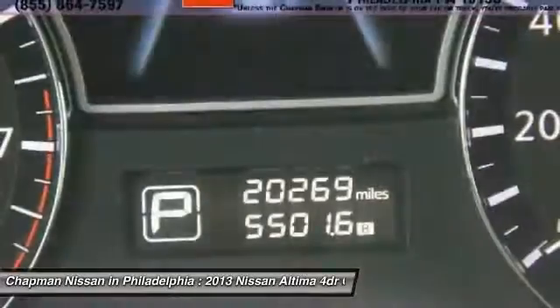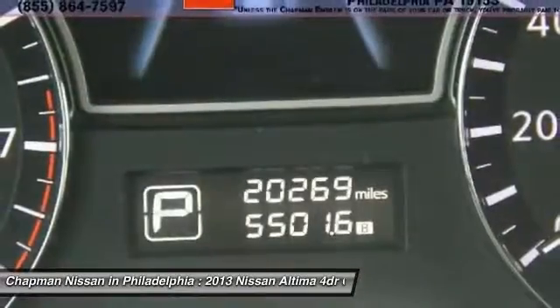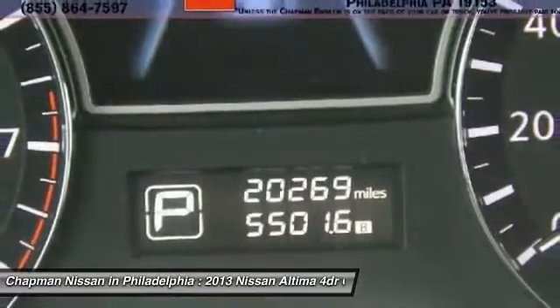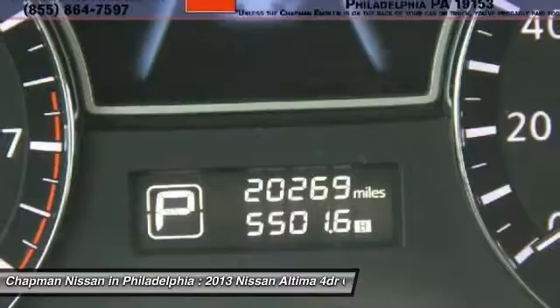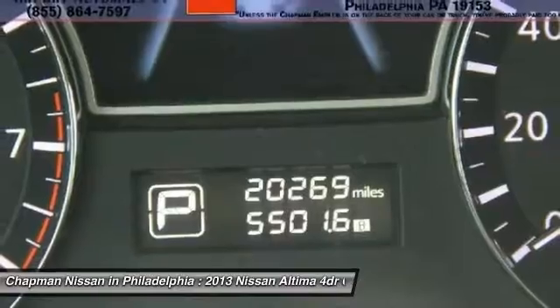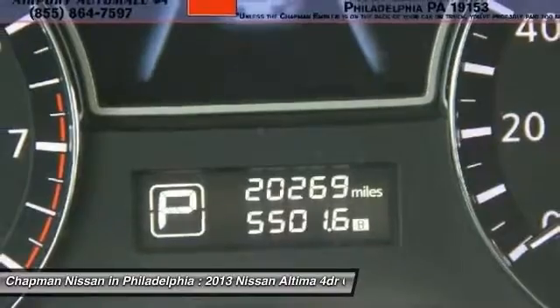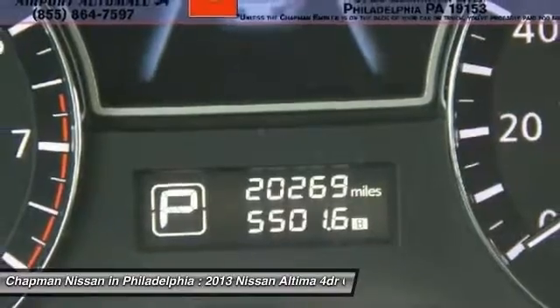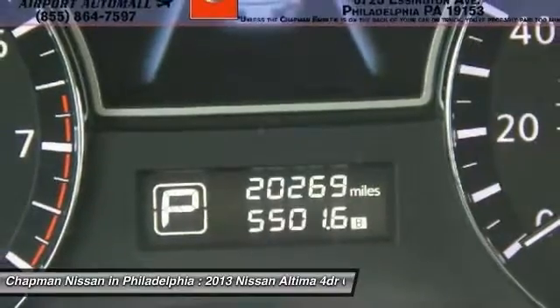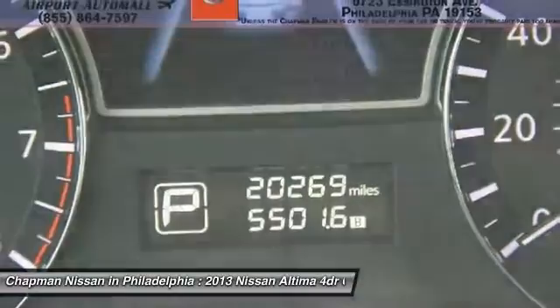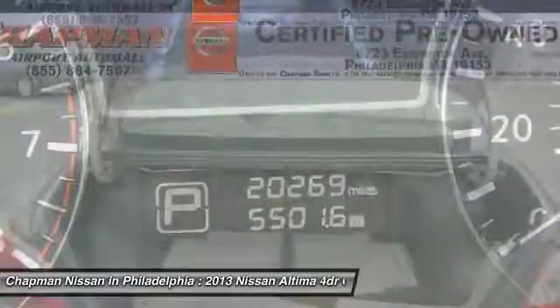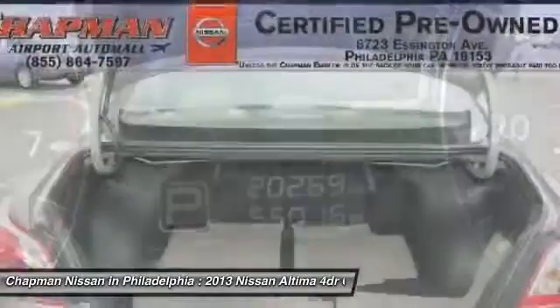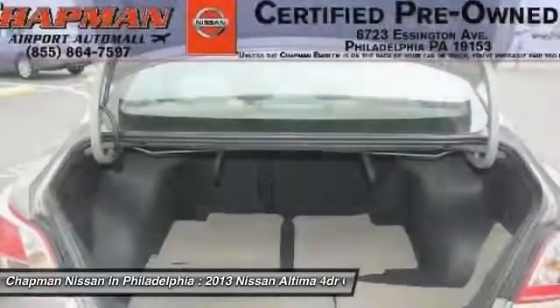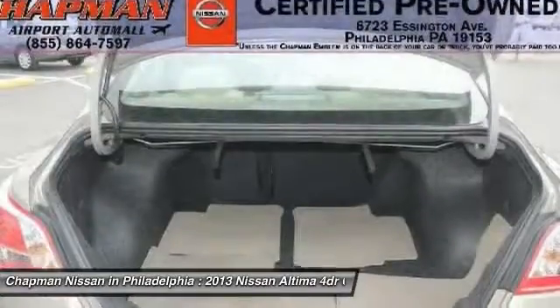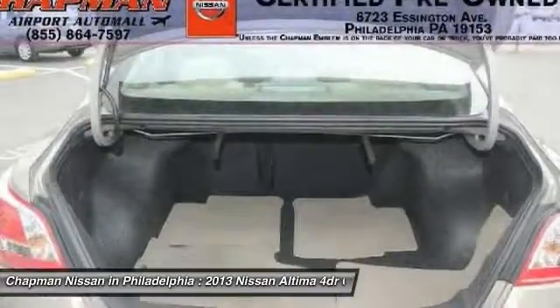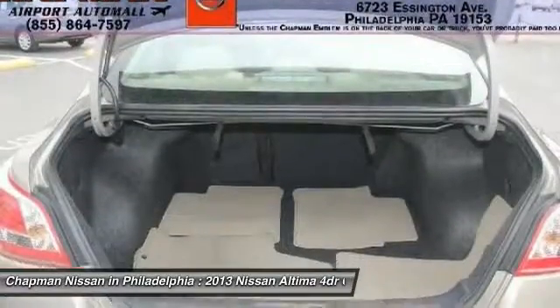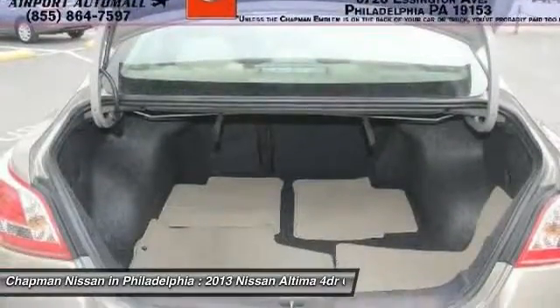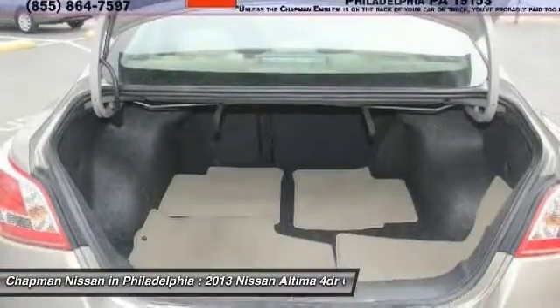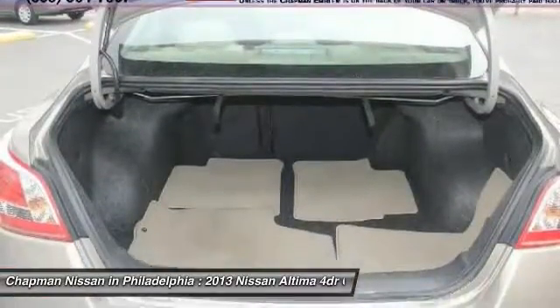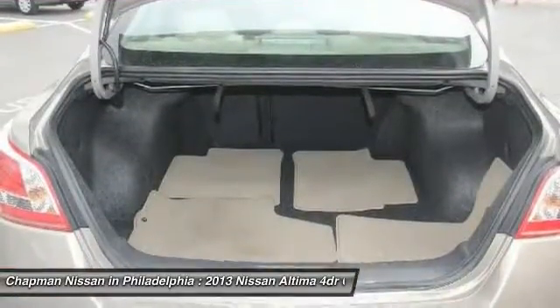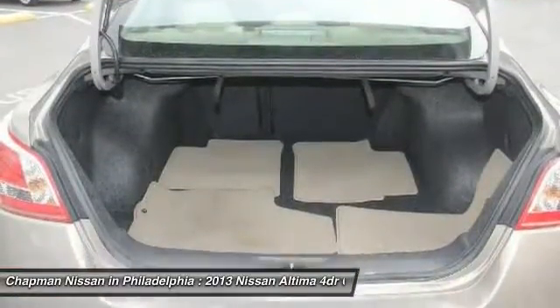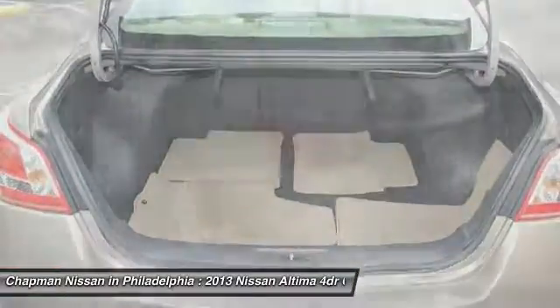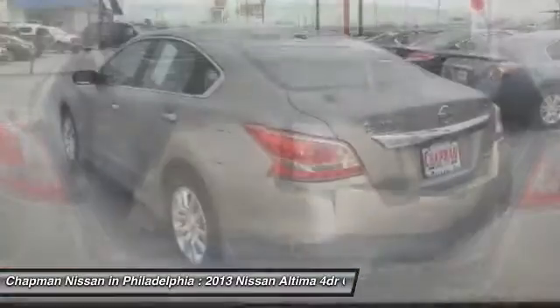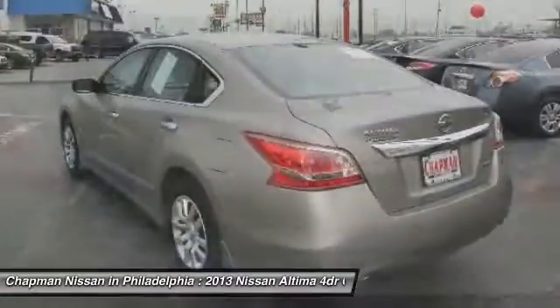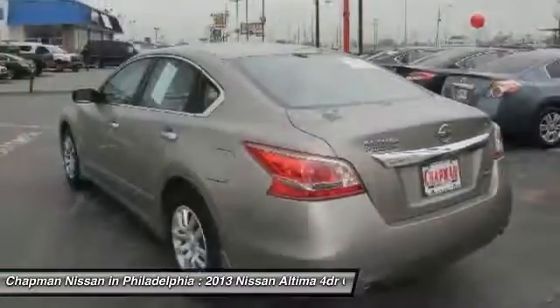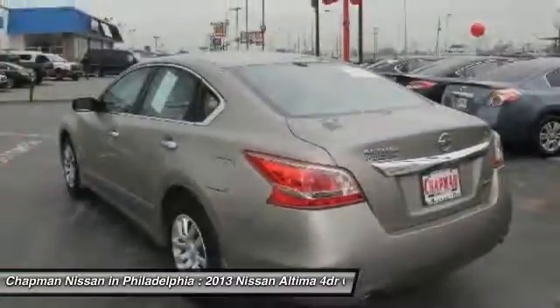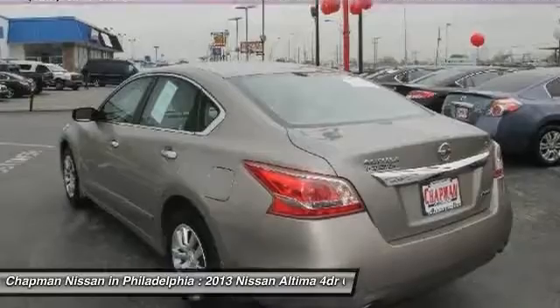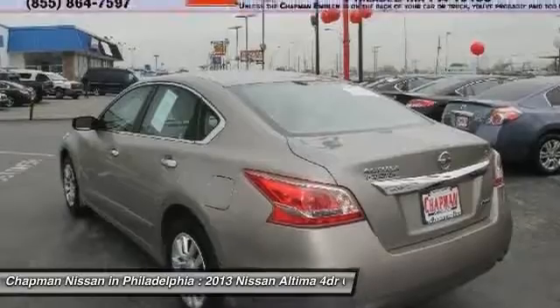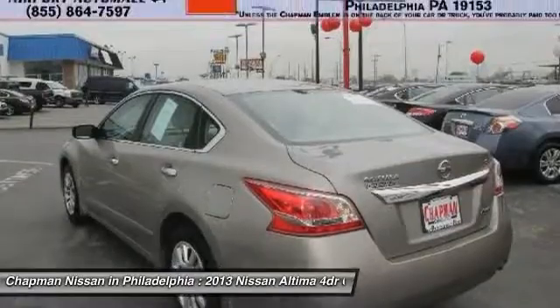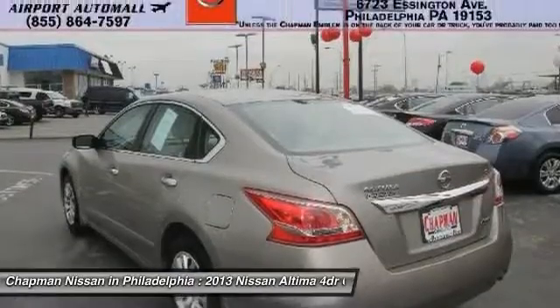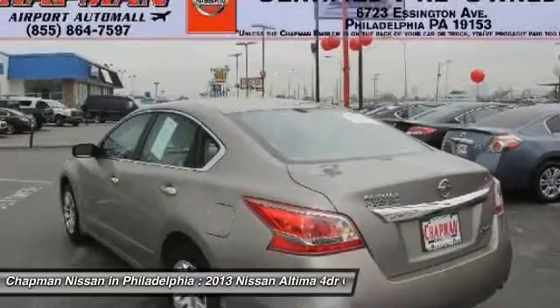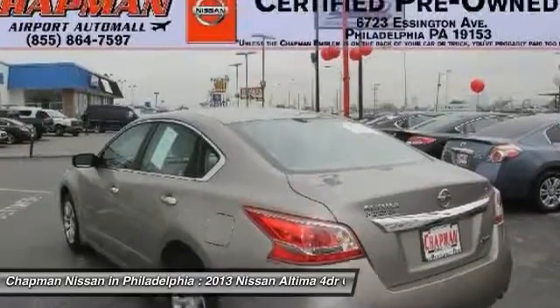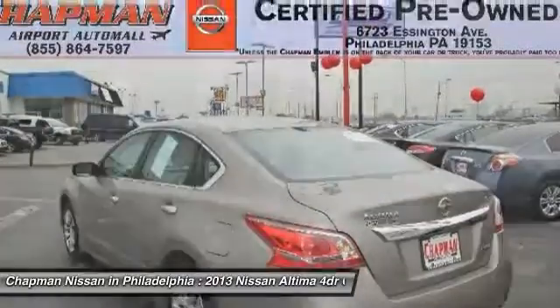The next step? Please call us today to confirm availability and to schedule a hassle-free test drive before it's too late.